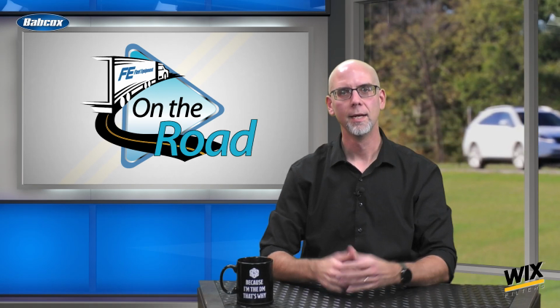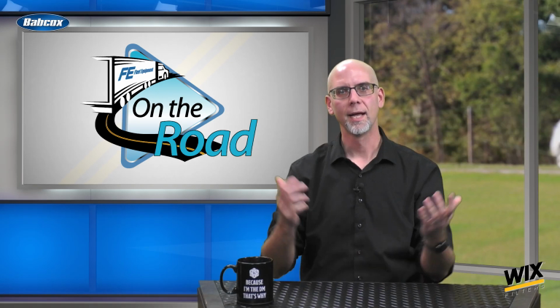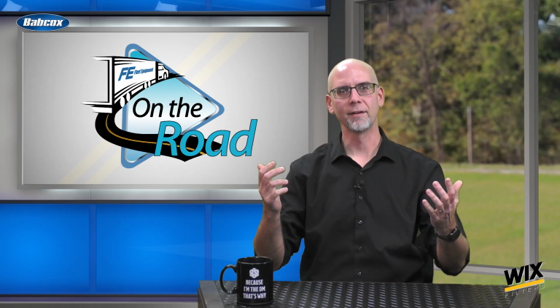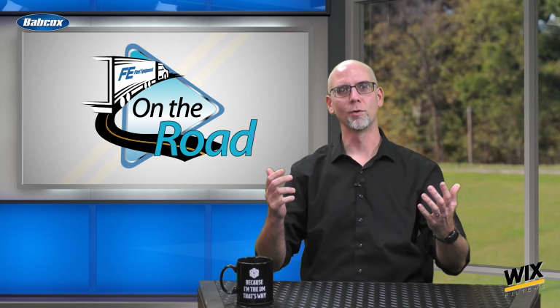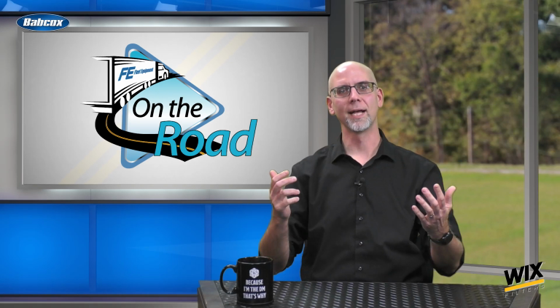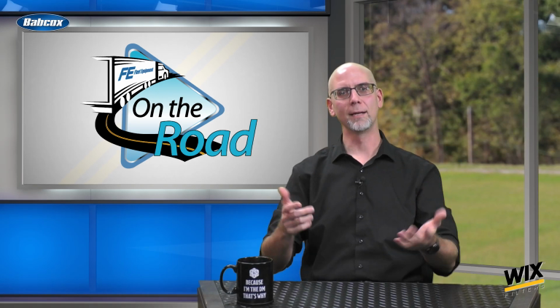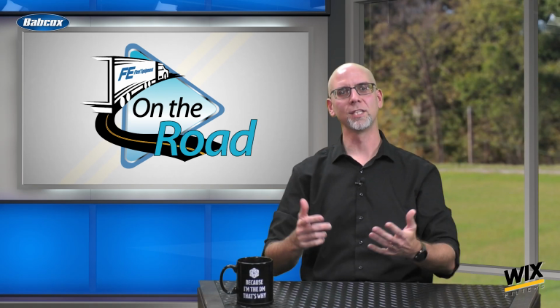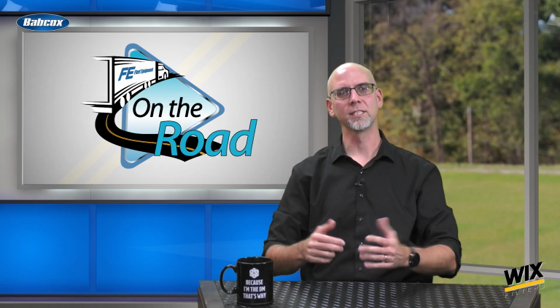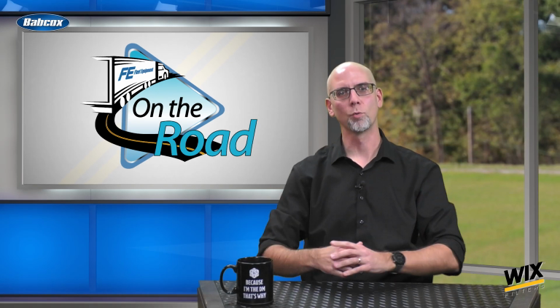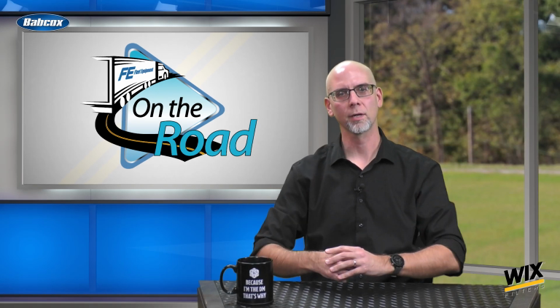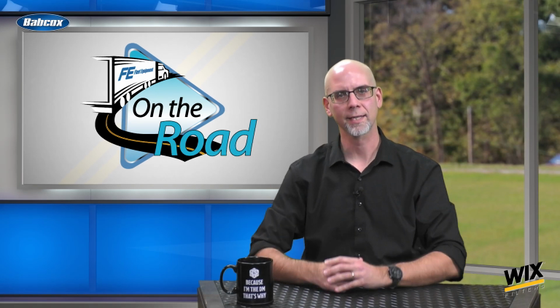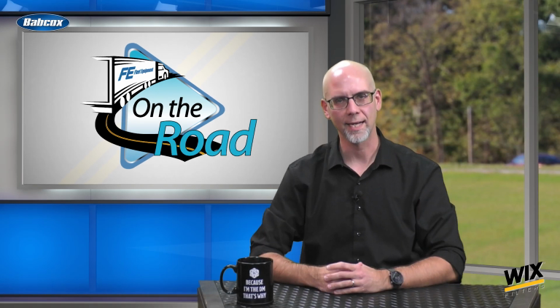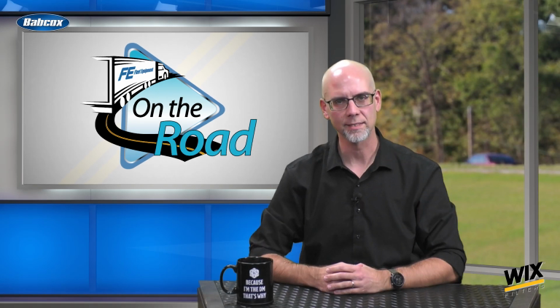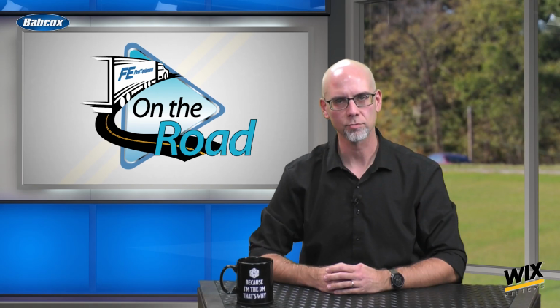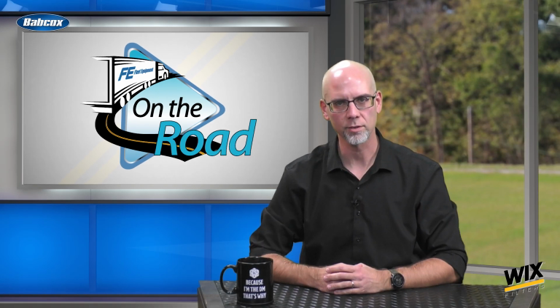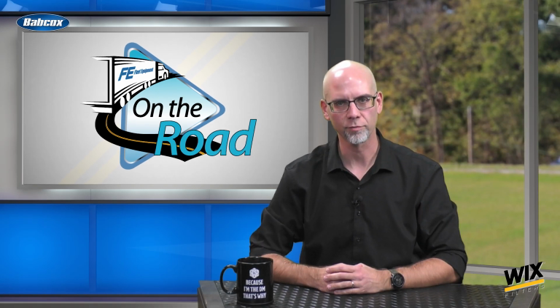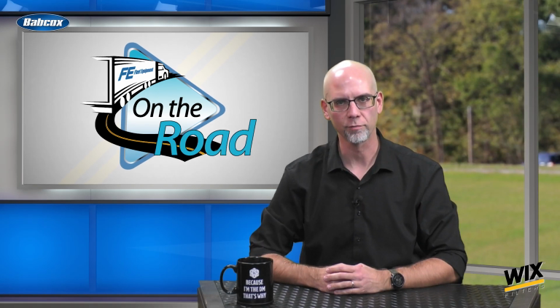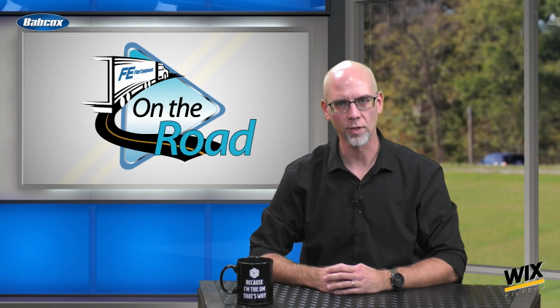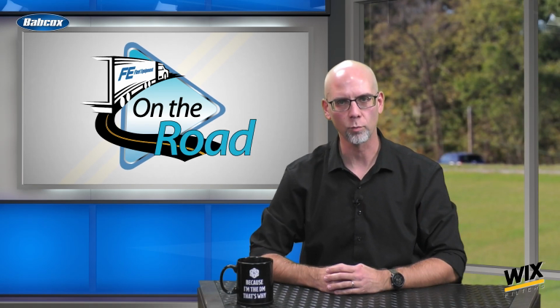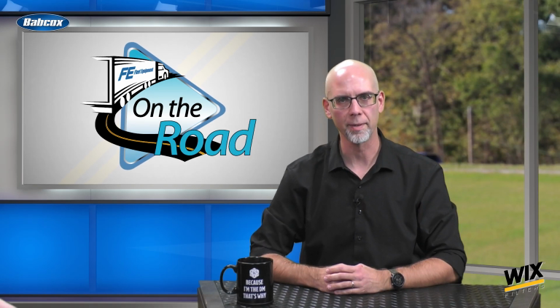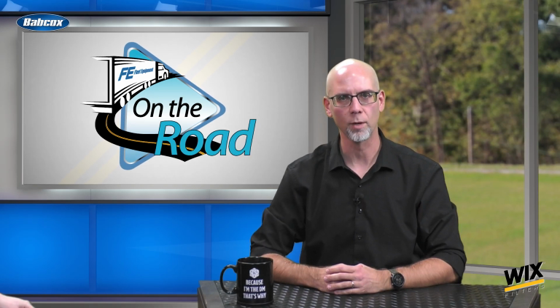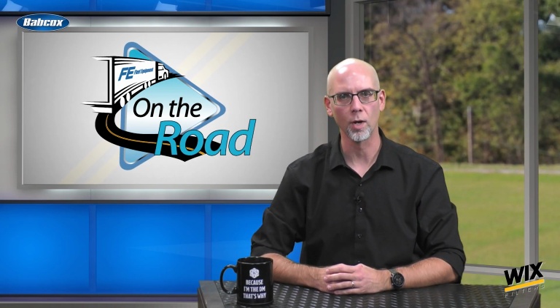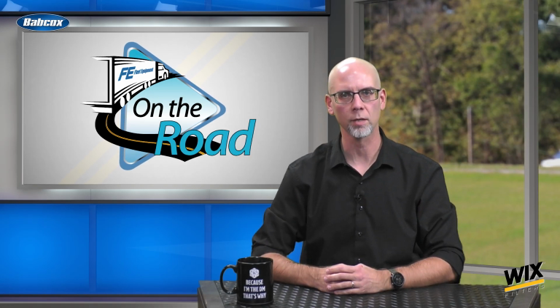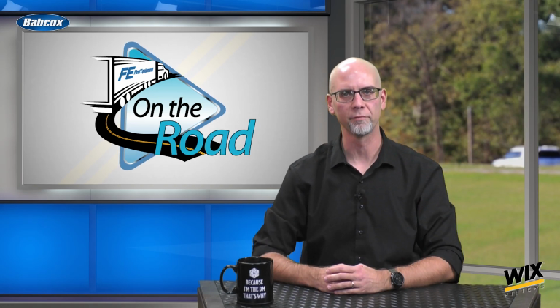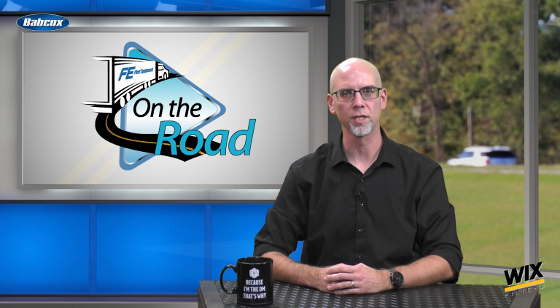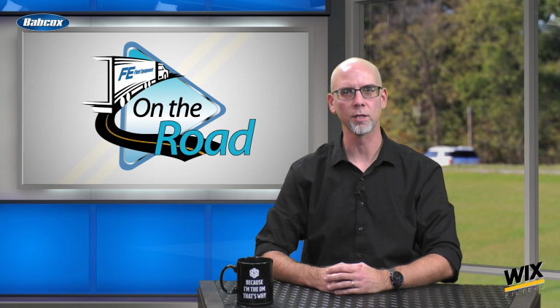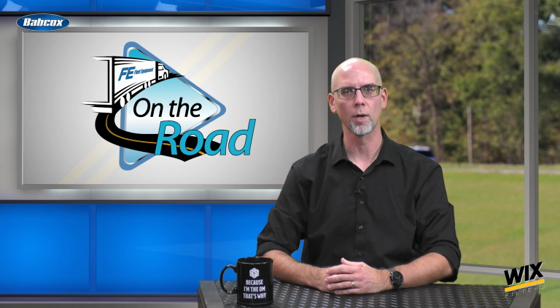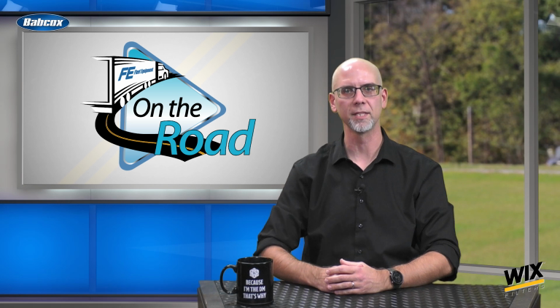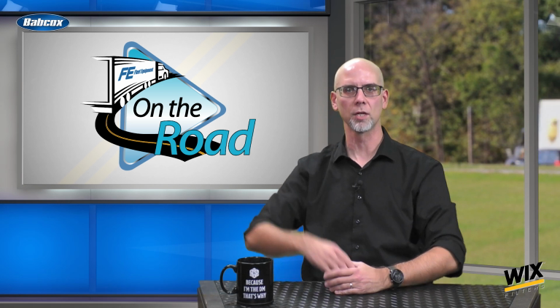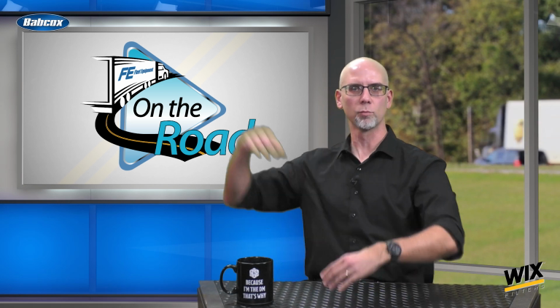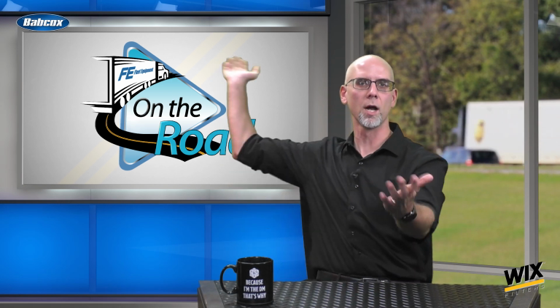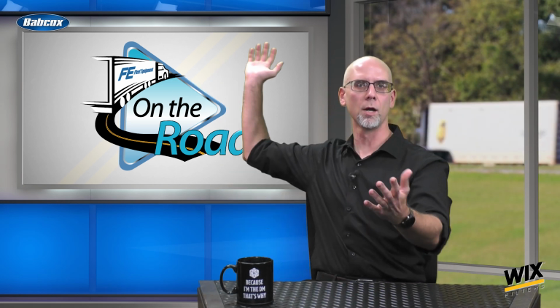Hey everyone, I'm Jason Morgan, content director for Fleet Equipment, and welcome to Fleet Equipment's On the Road!